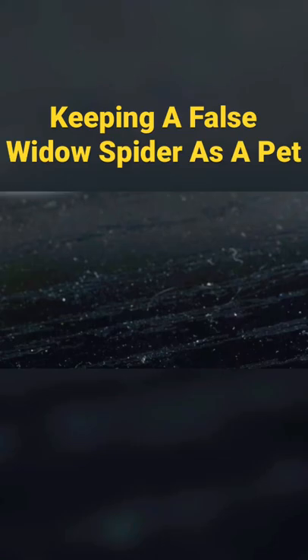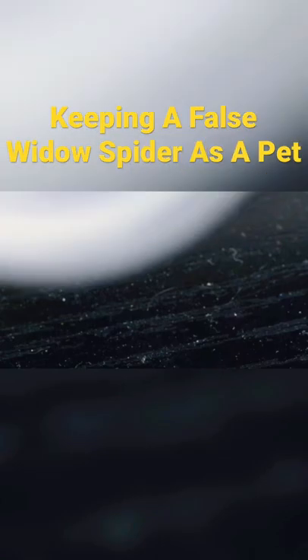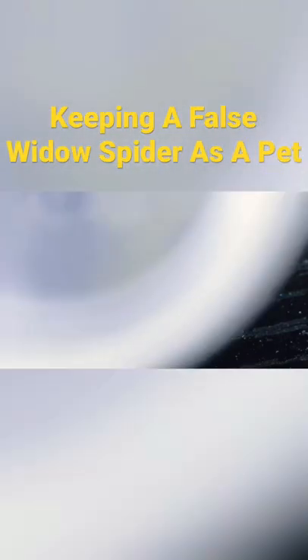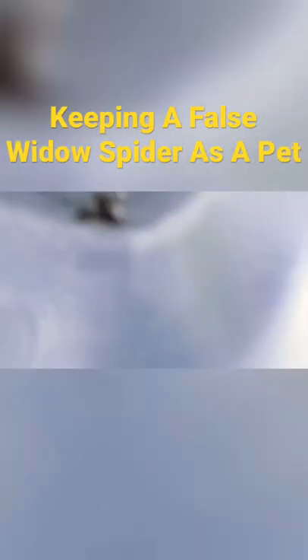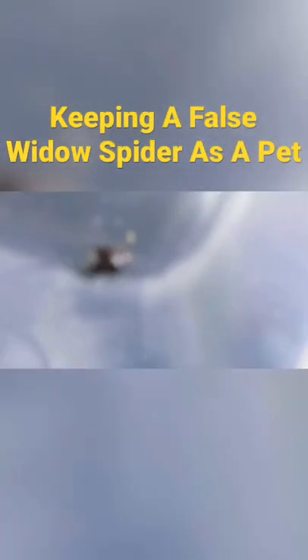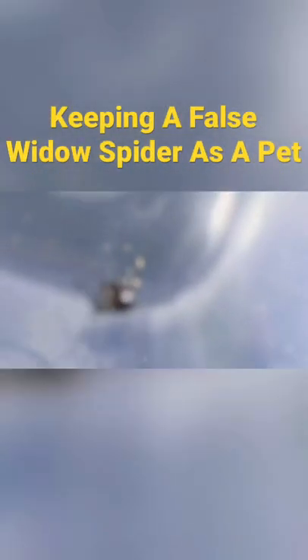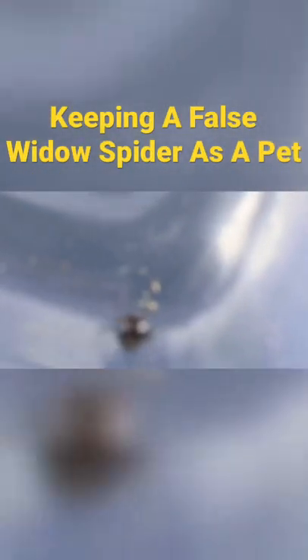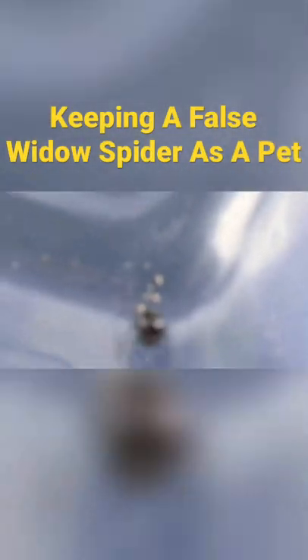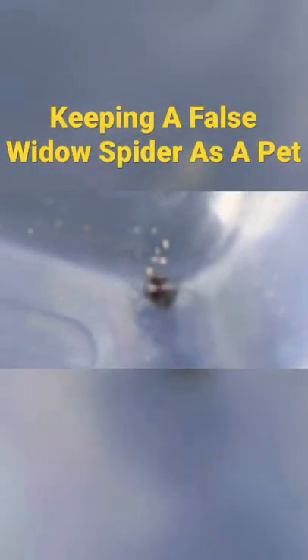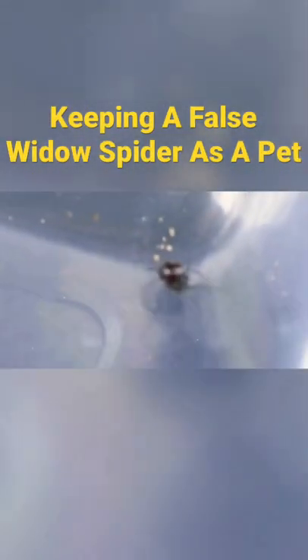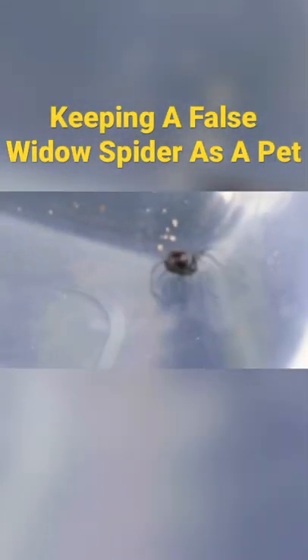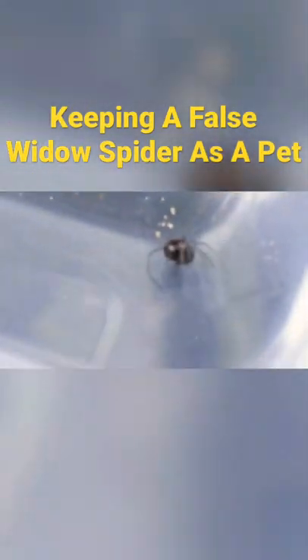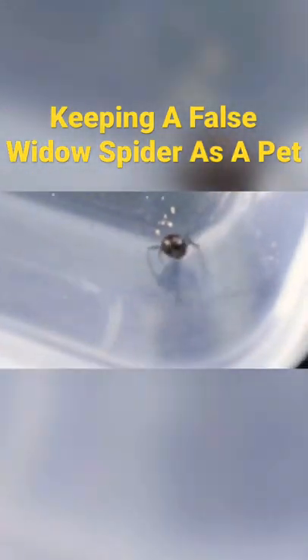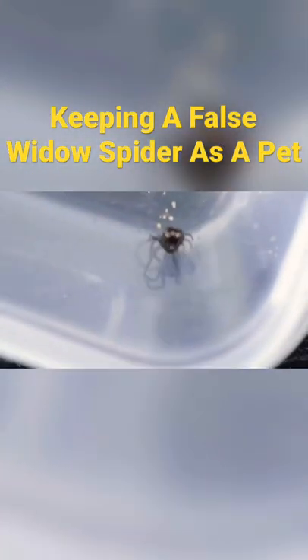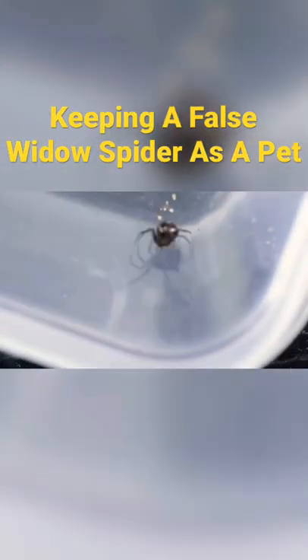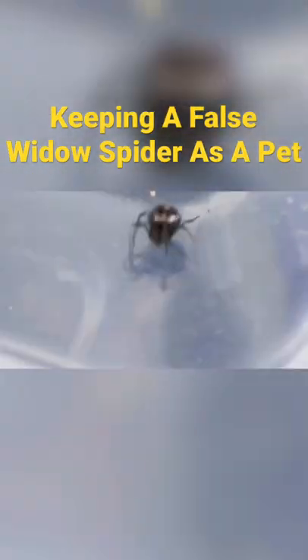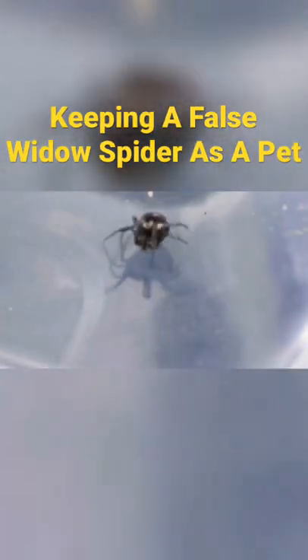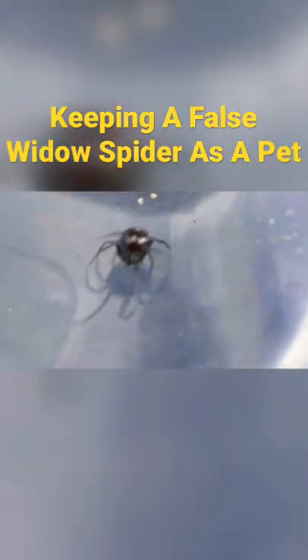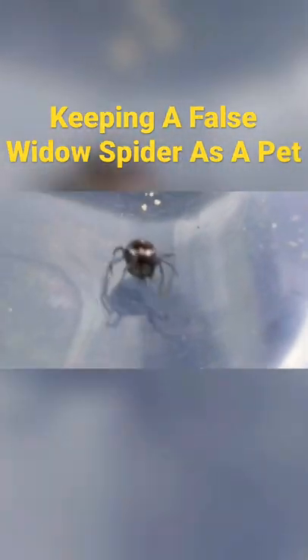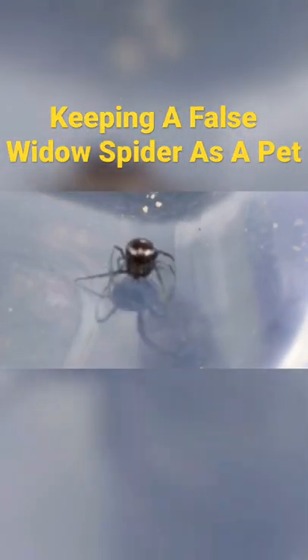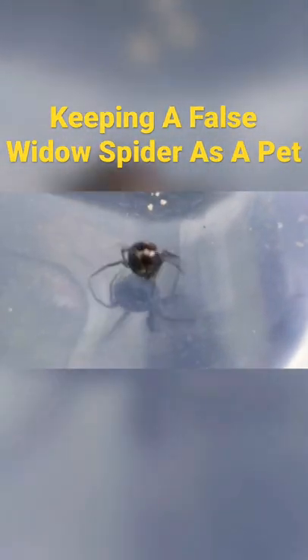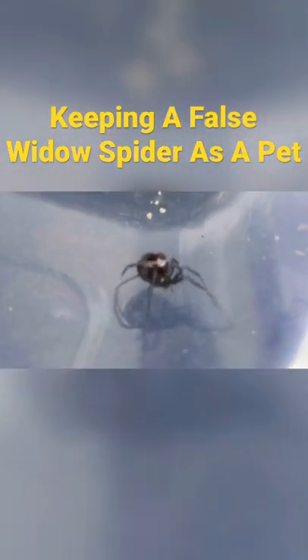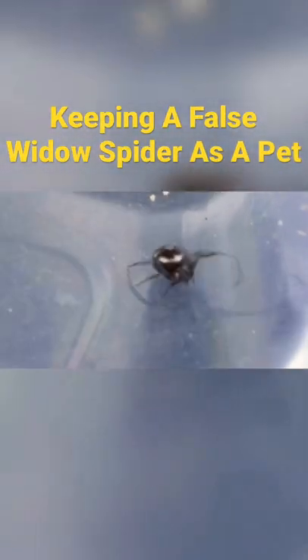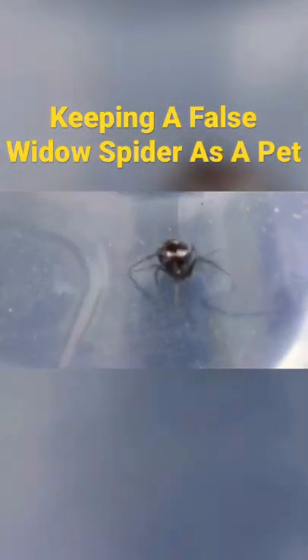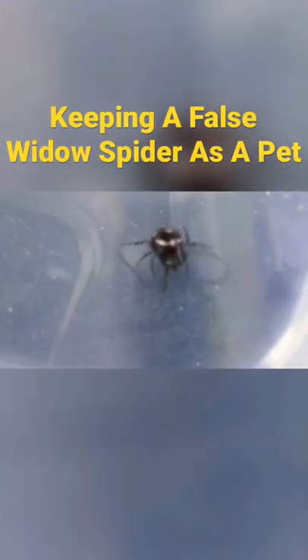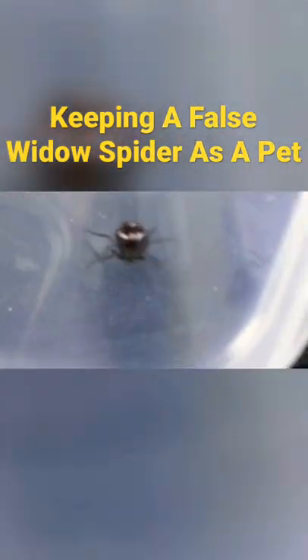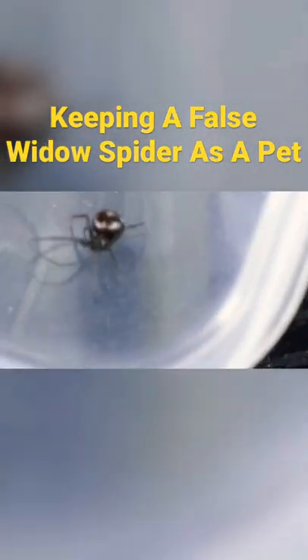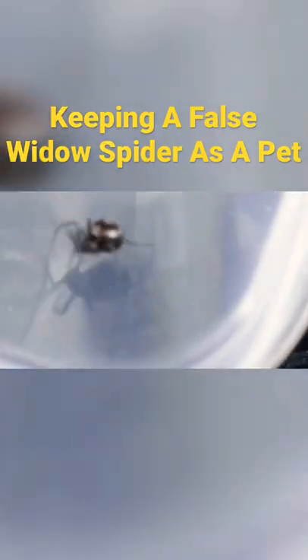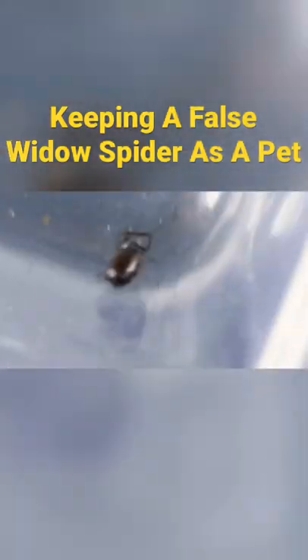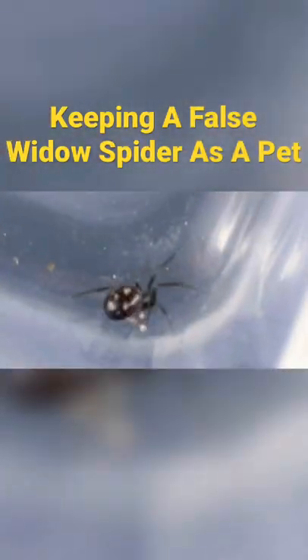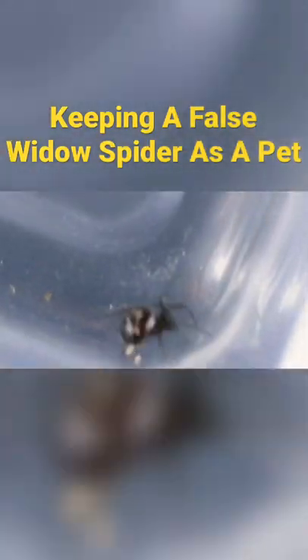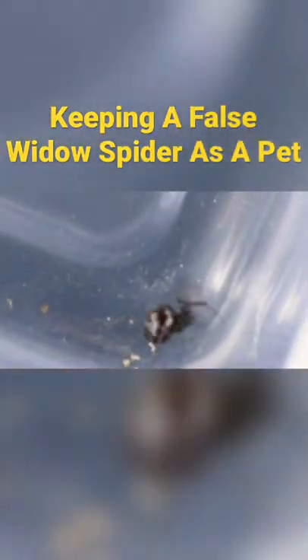I'm really excited. I caught another black widow spider, or well, so I thought. Turns out this is actually a false widow spider.